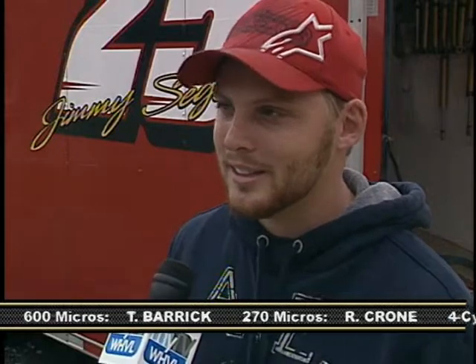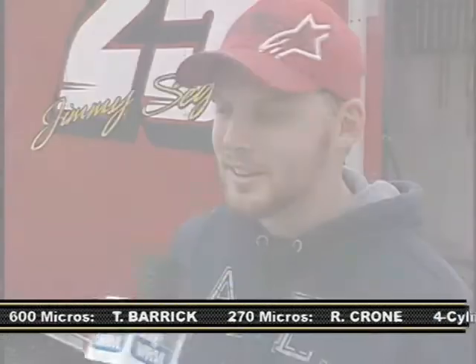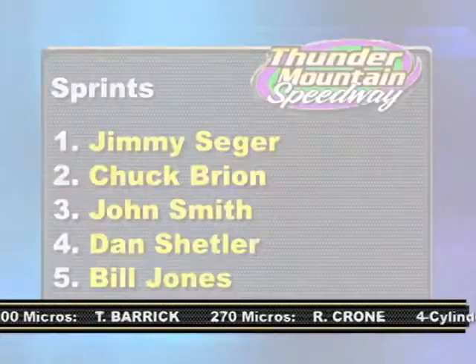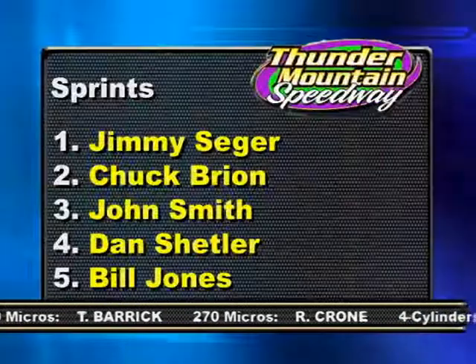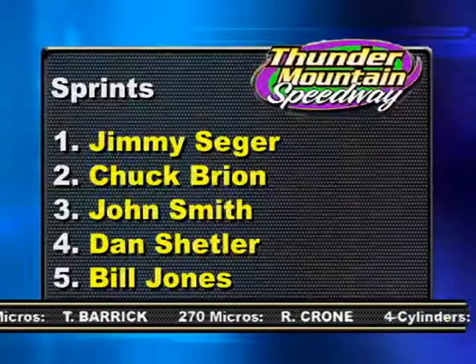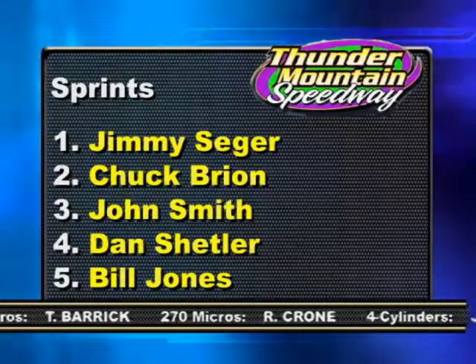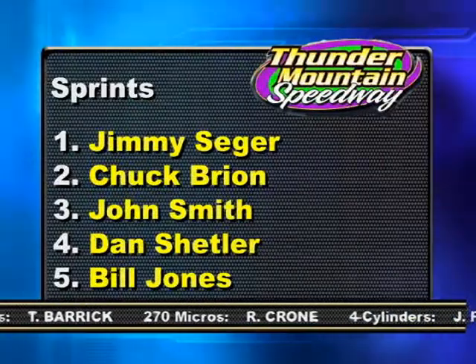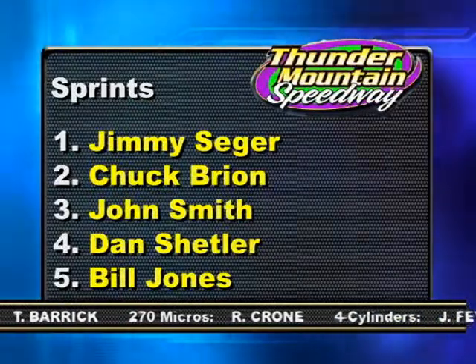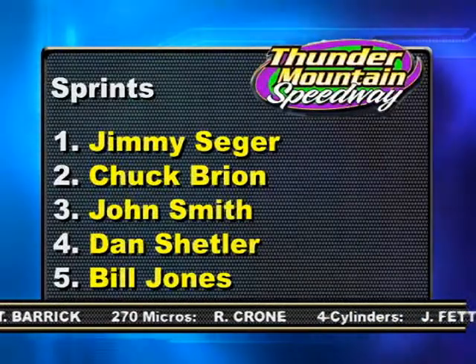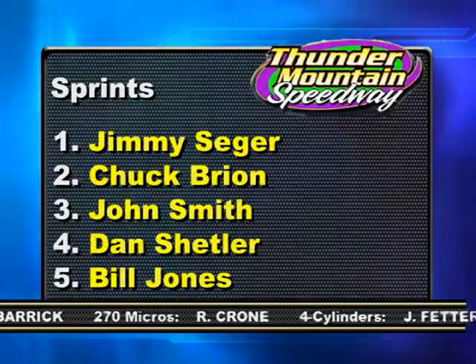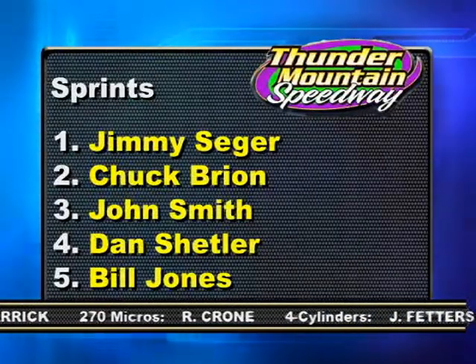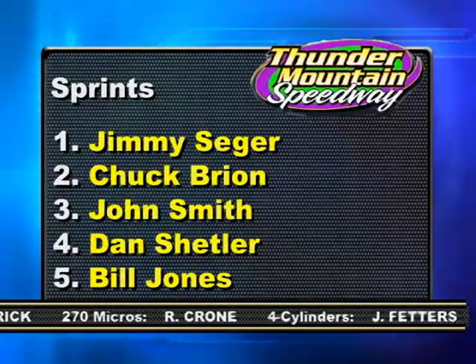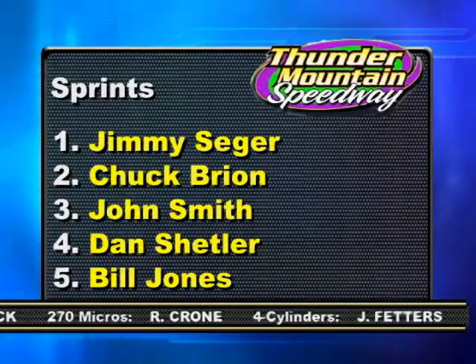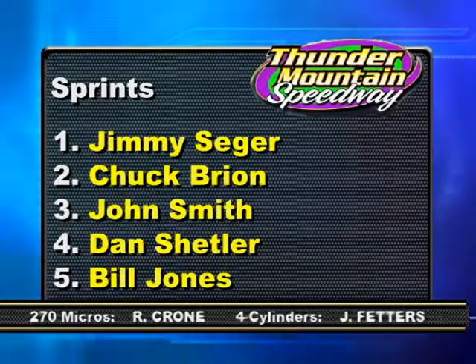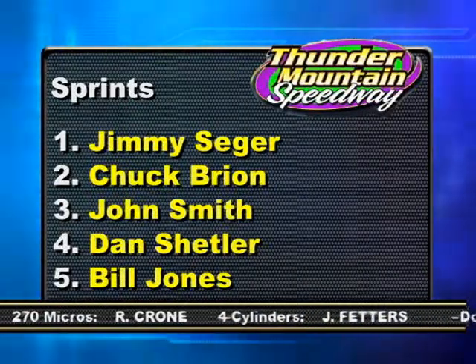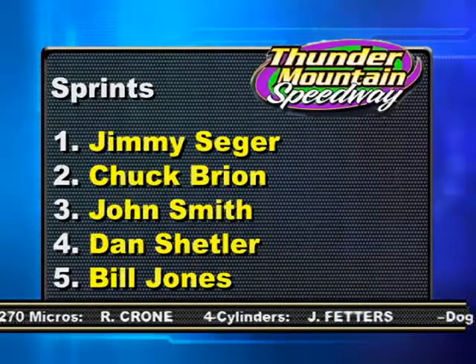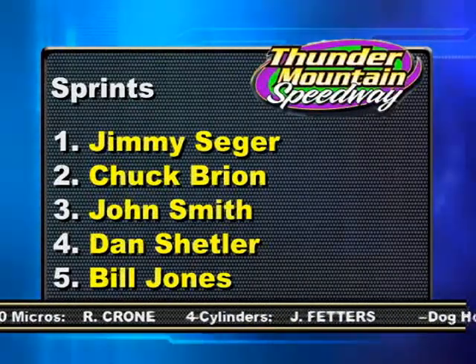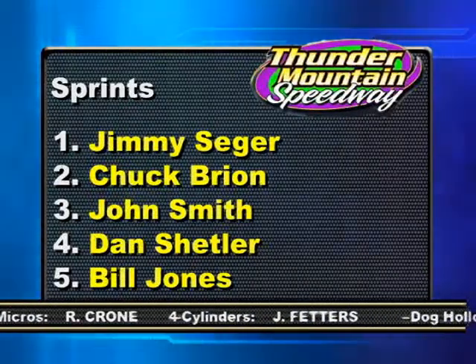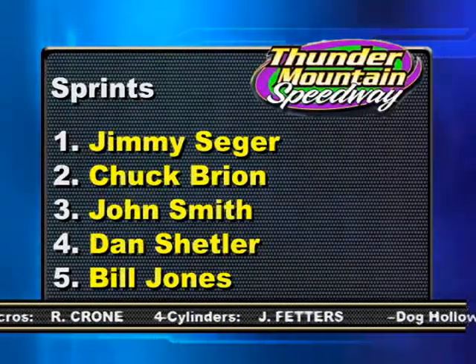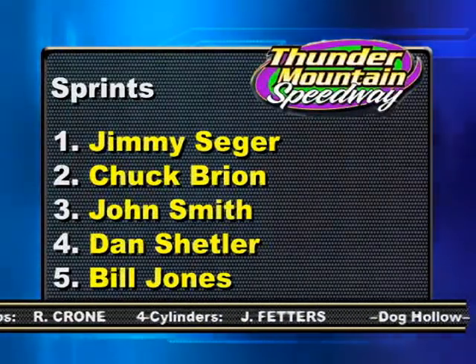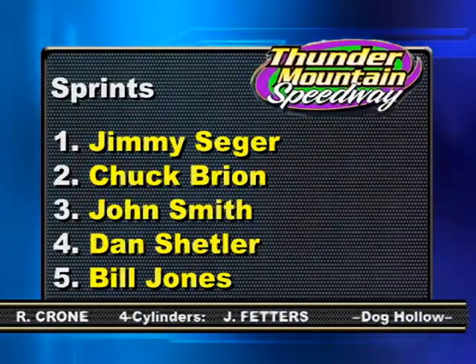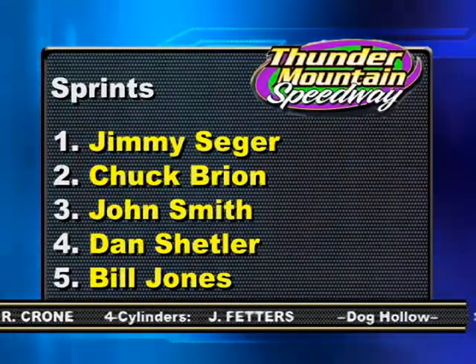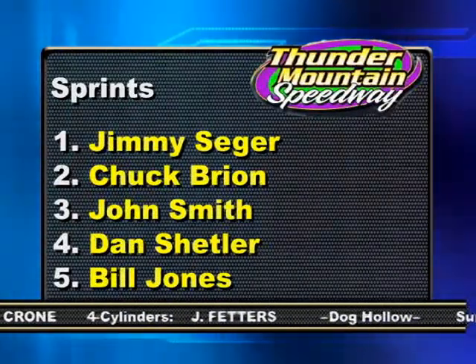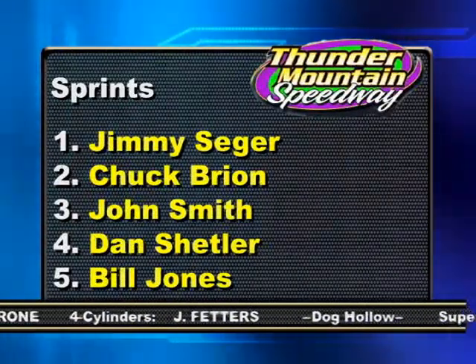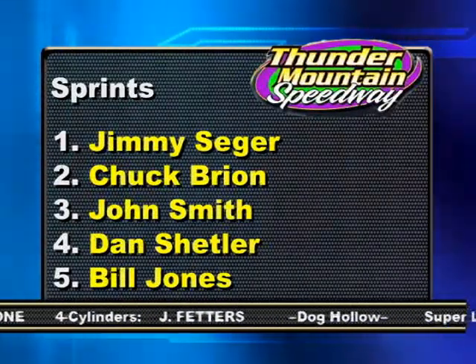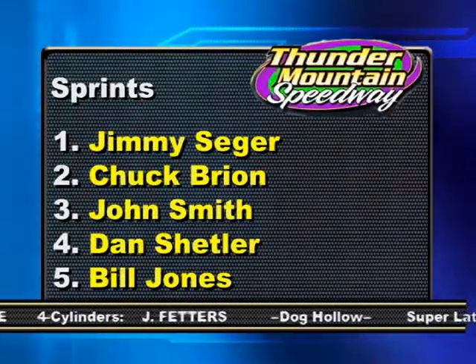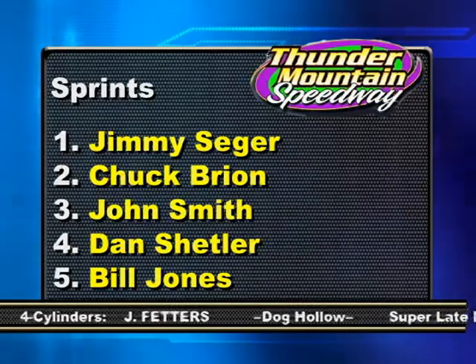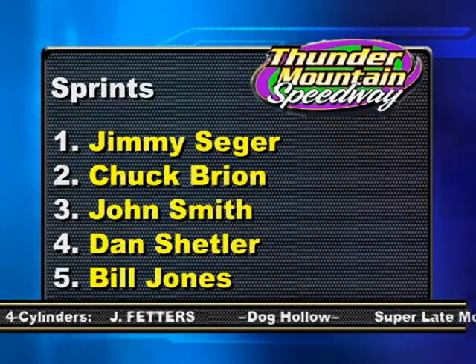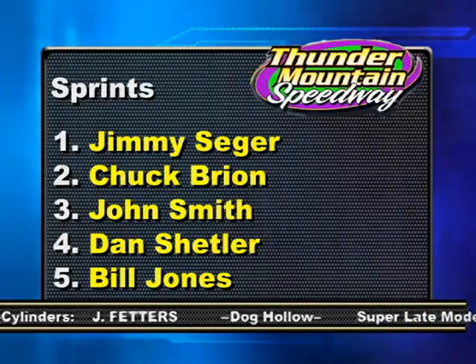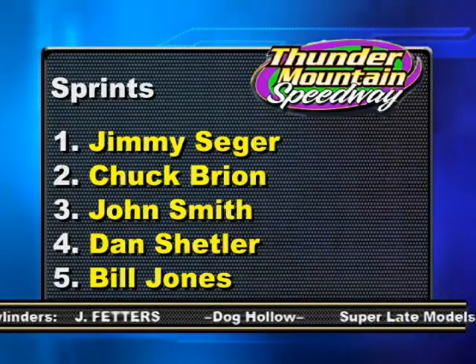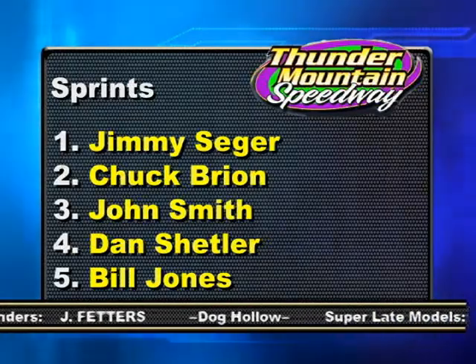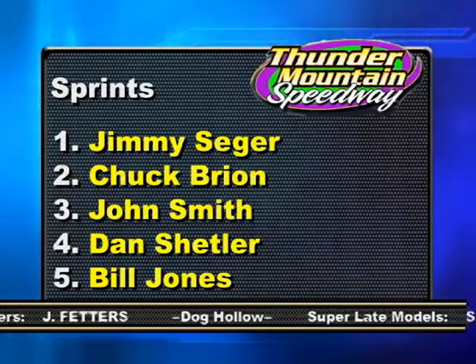Your top five are Jimmy Seager, Chuck Bryan, John Smith, Dan Shetler, and Bill Jones.